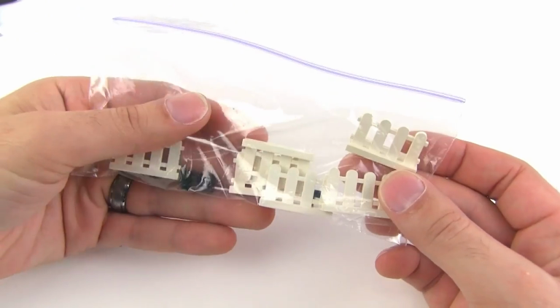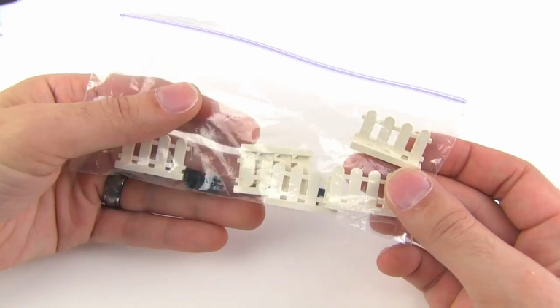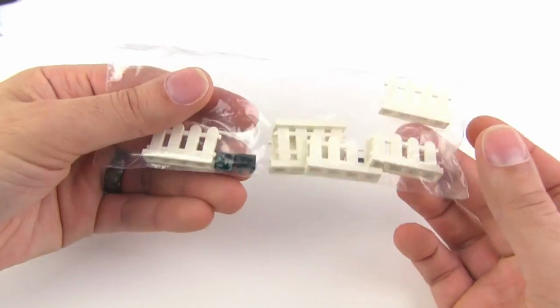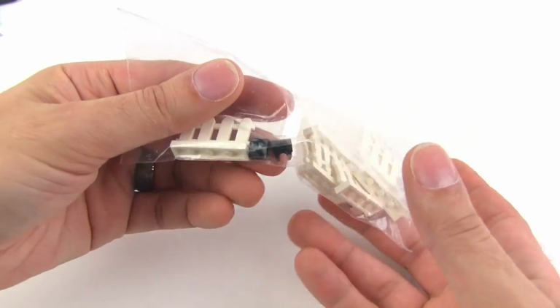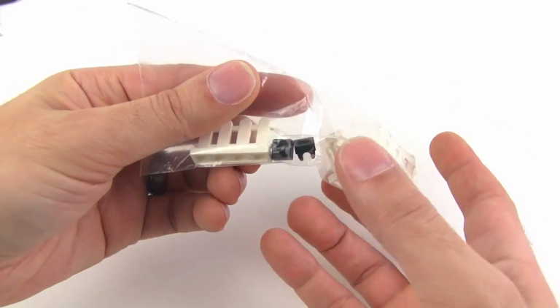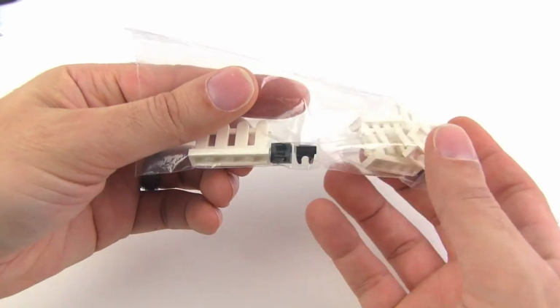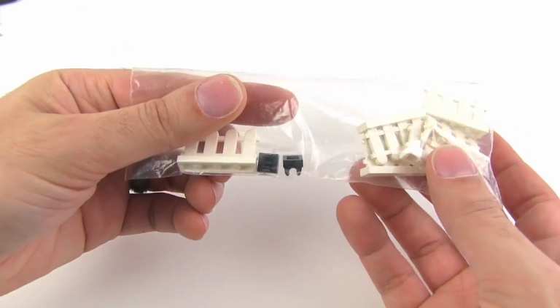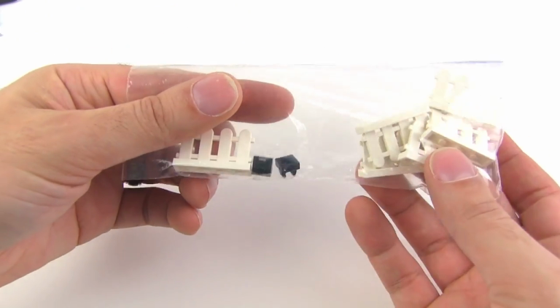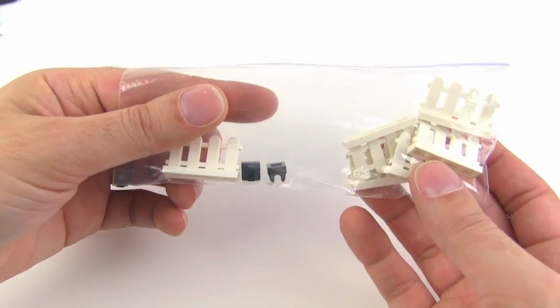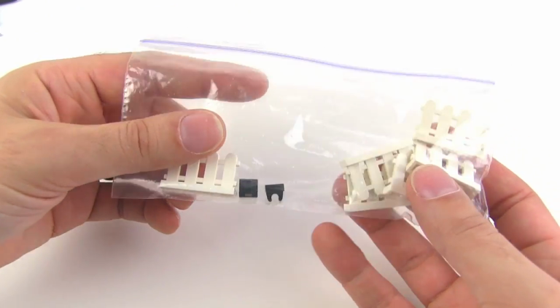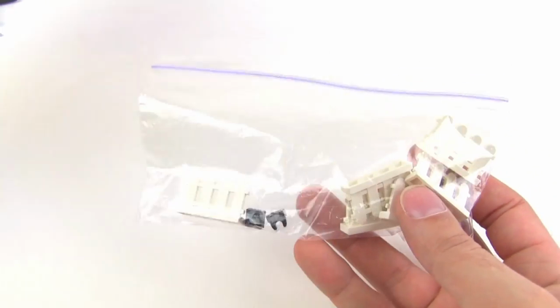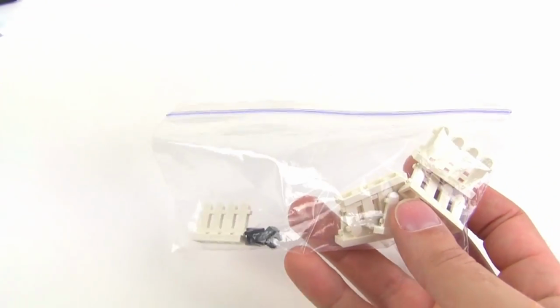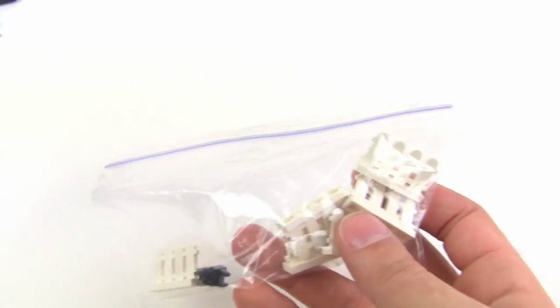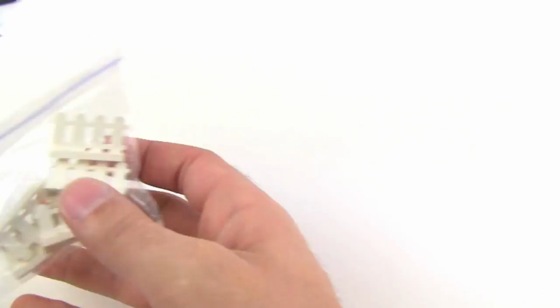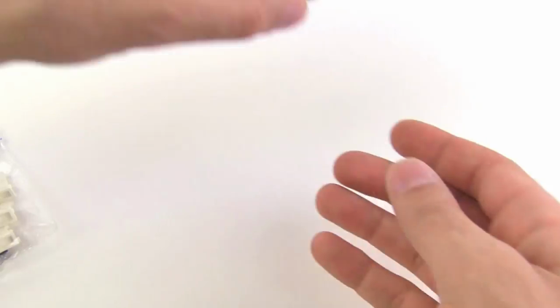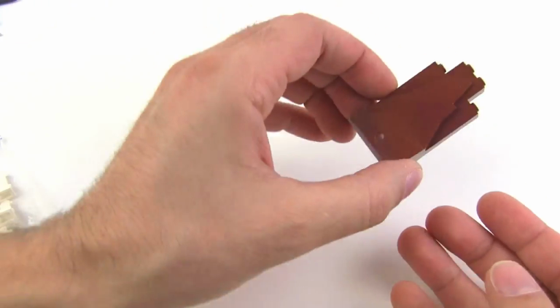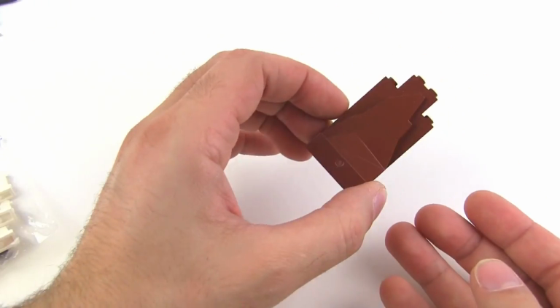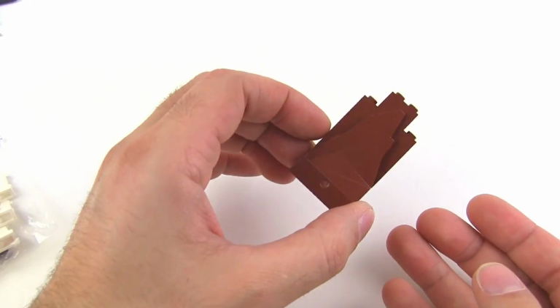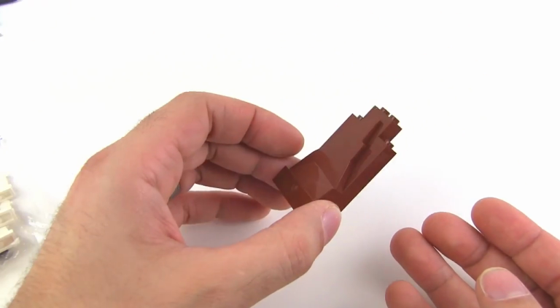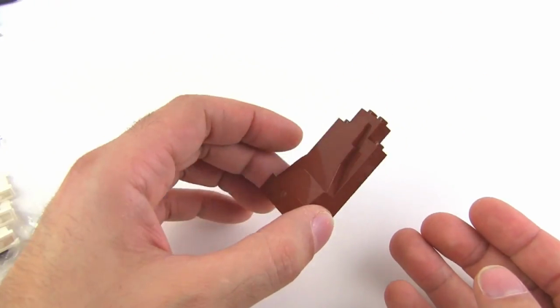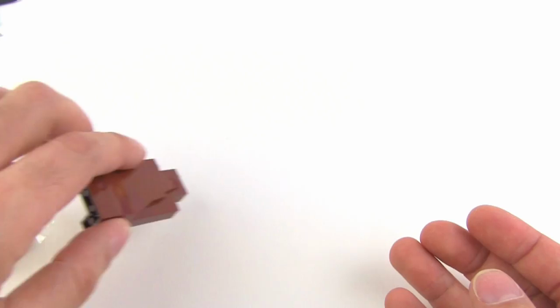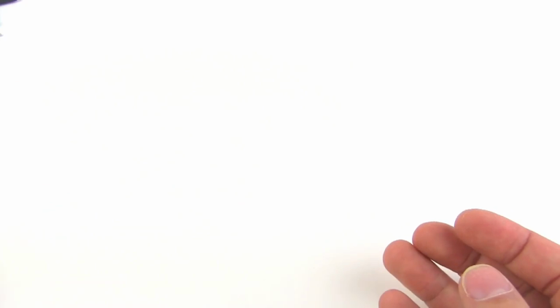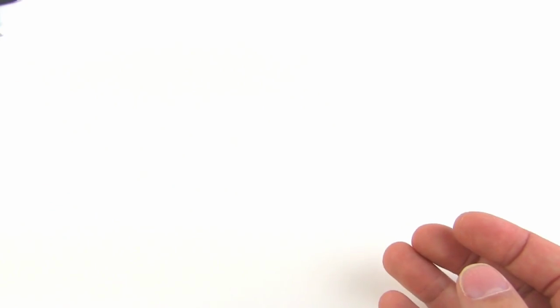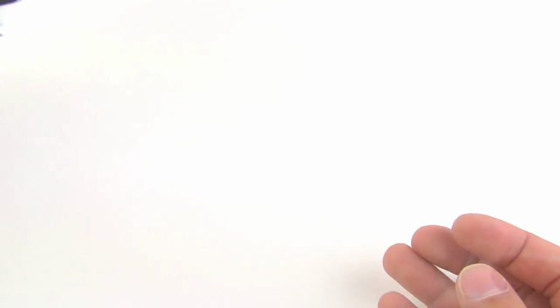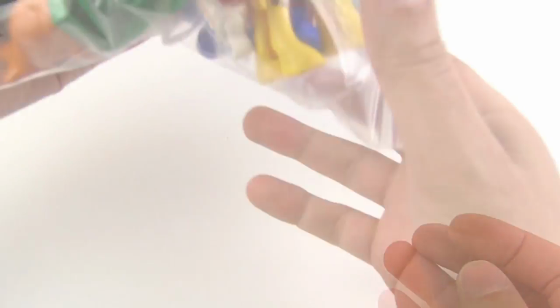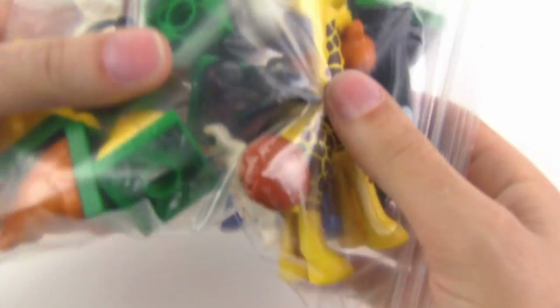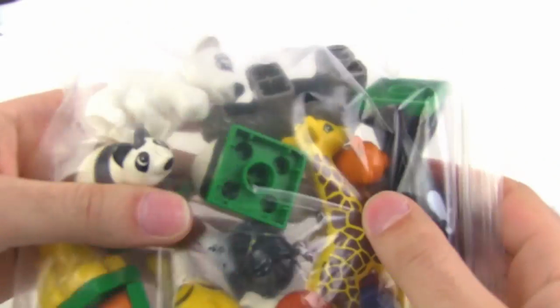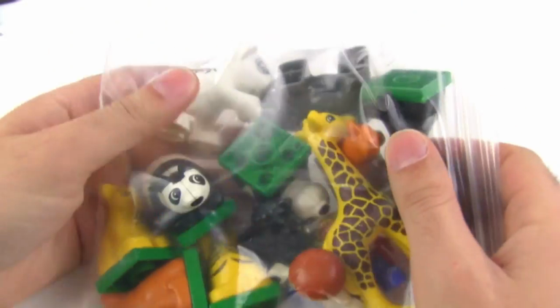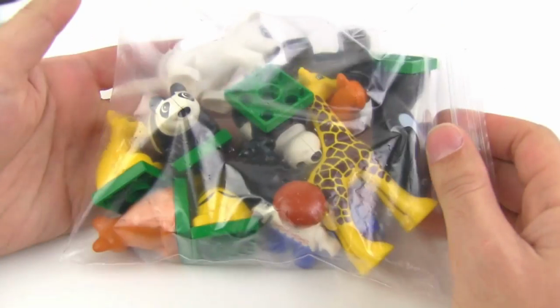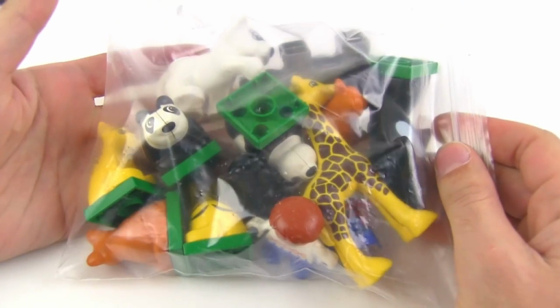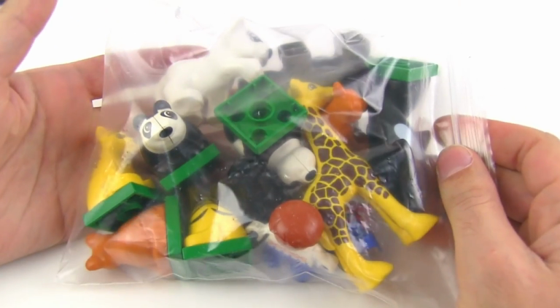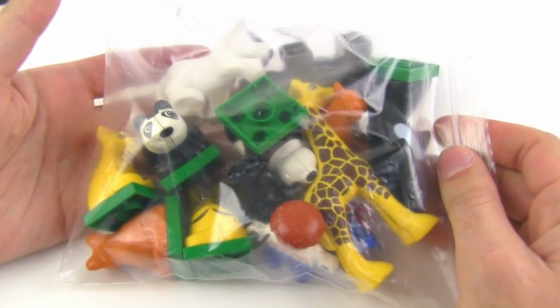Missed this bag earlier — some white picket fences, a couple of clip pieces, and another rock face bit.